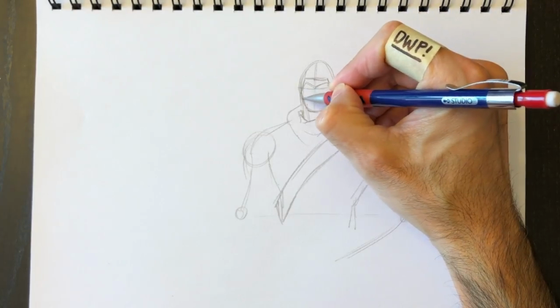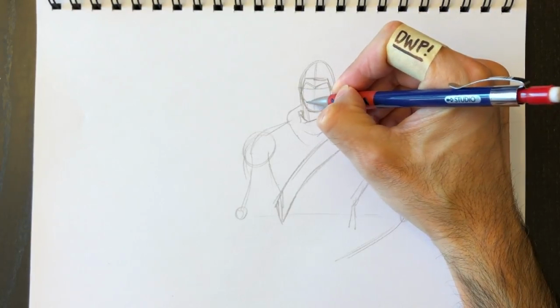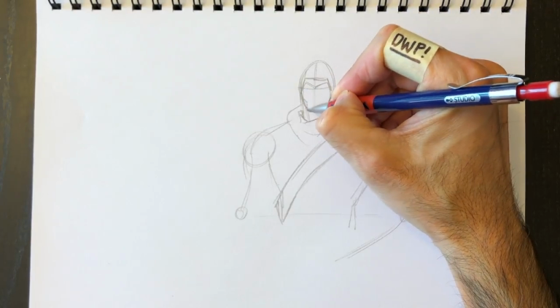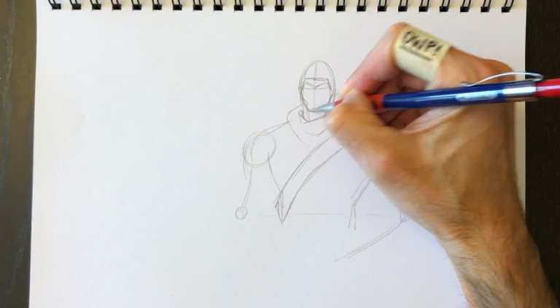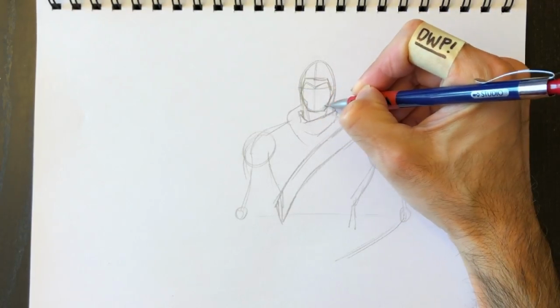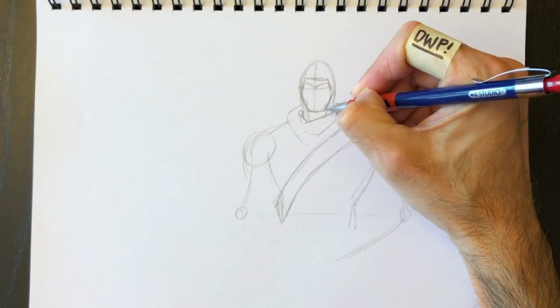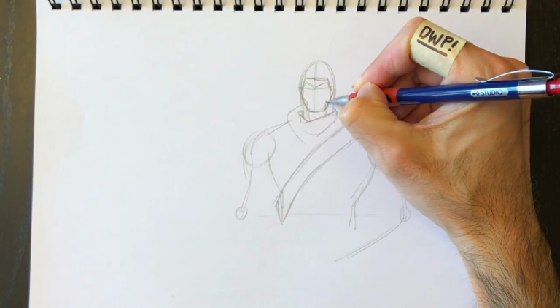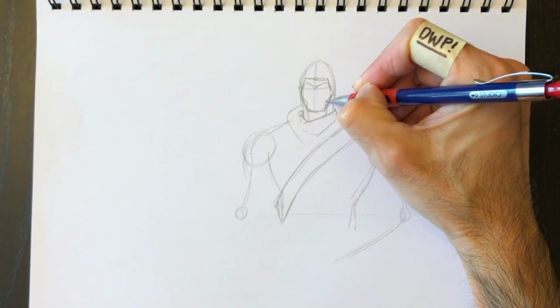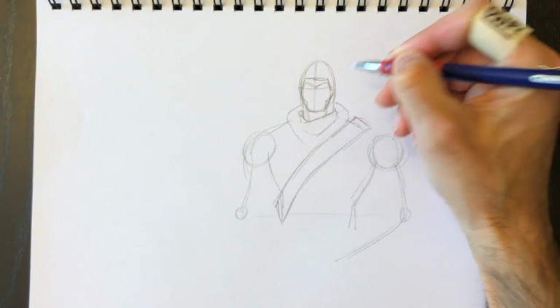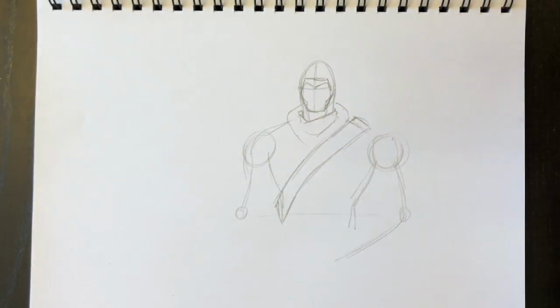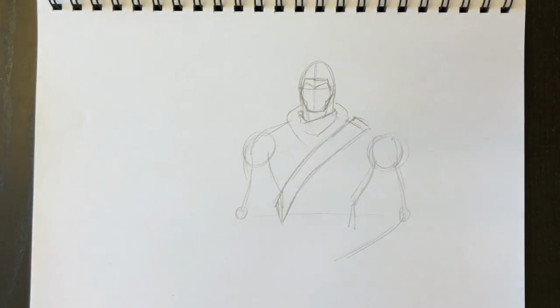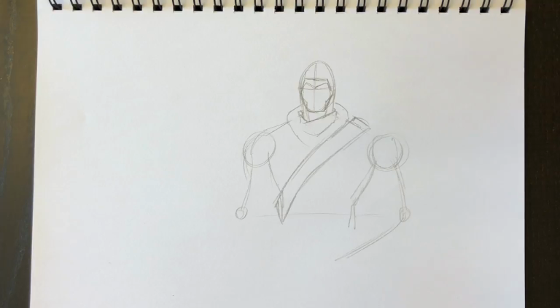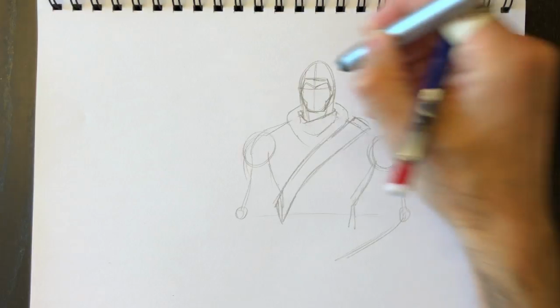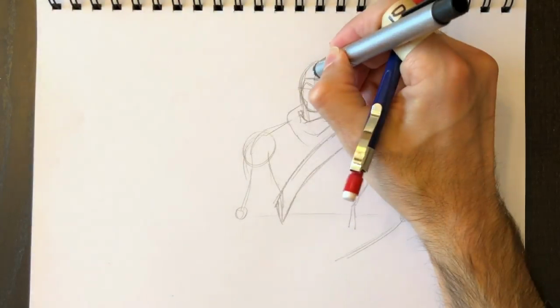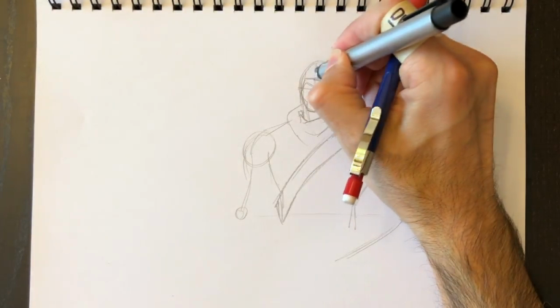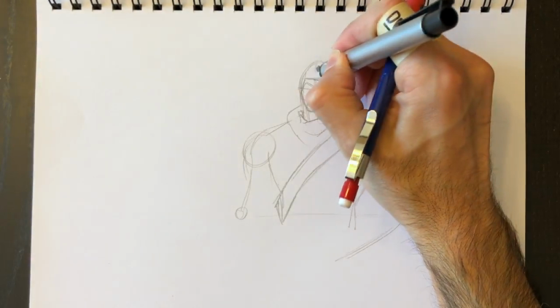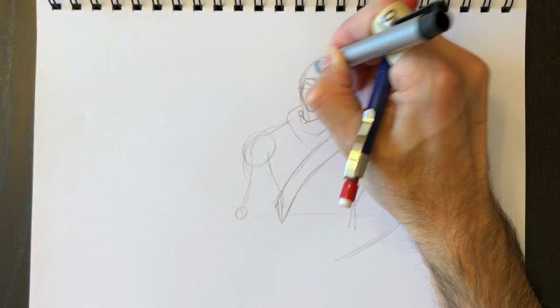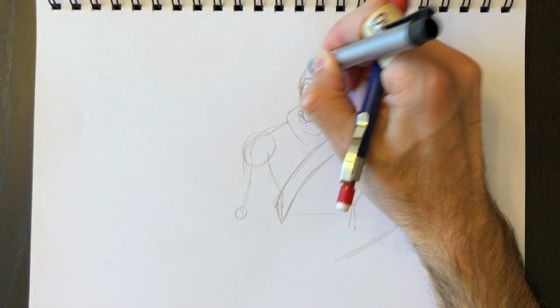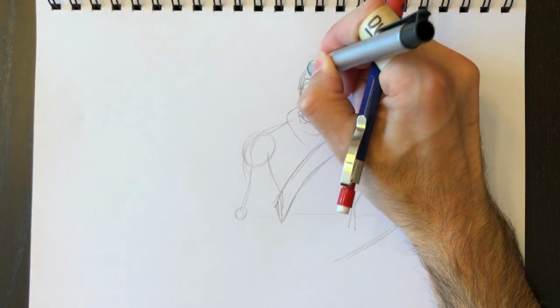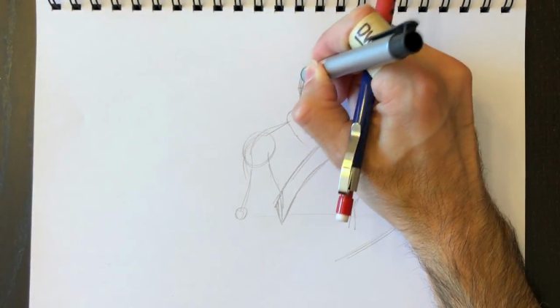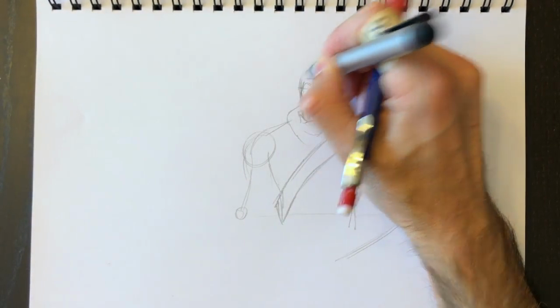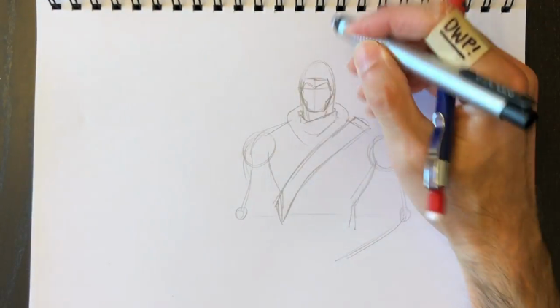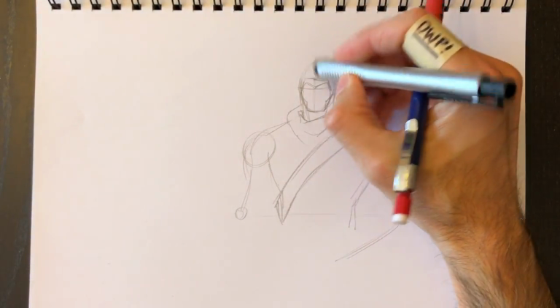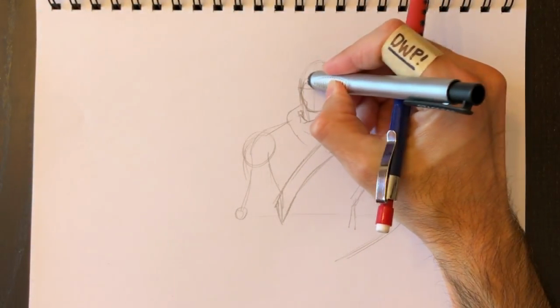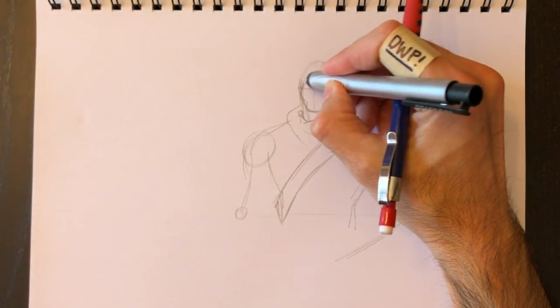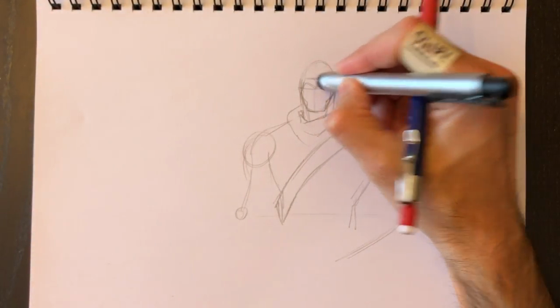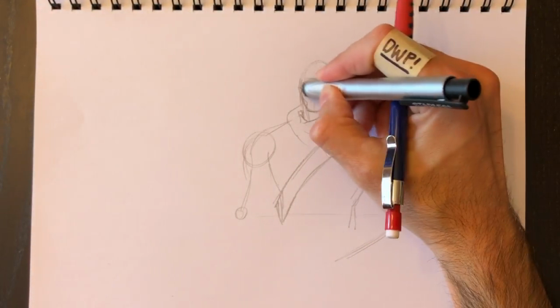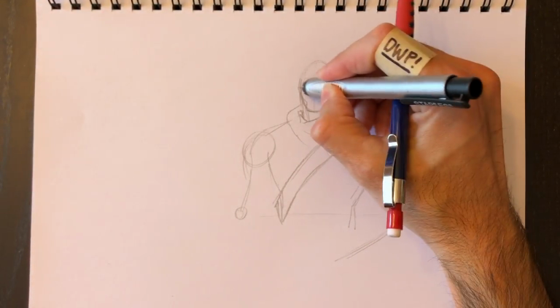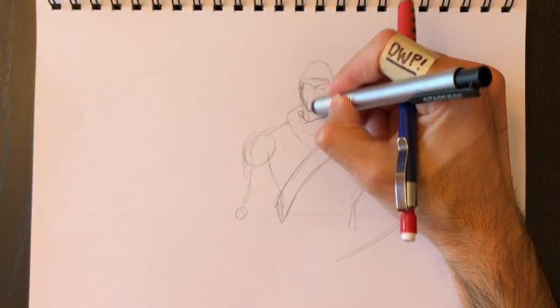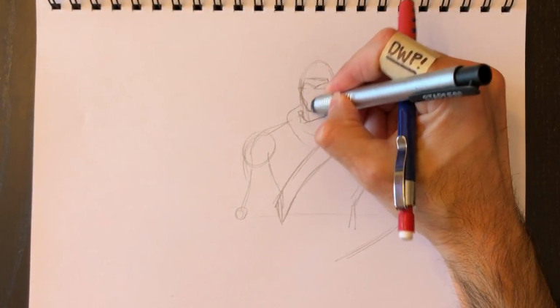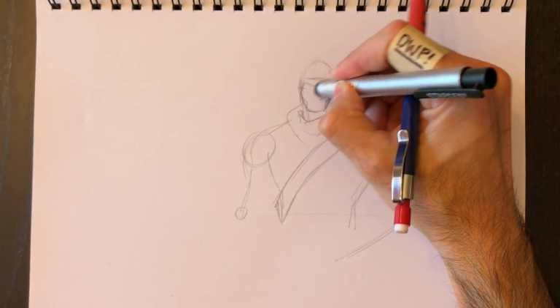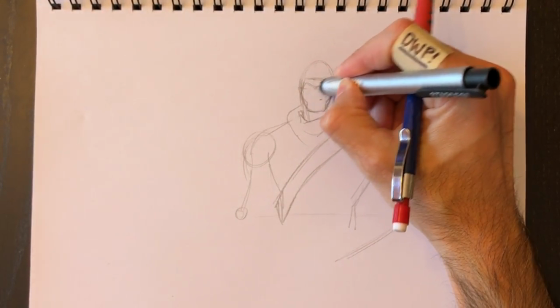He has a little triangular piece on his forehead, and then his eyes will go underneath that. Of course the Skull Trooper's face is painted like a skull, so we're going to have to draw that in there too.